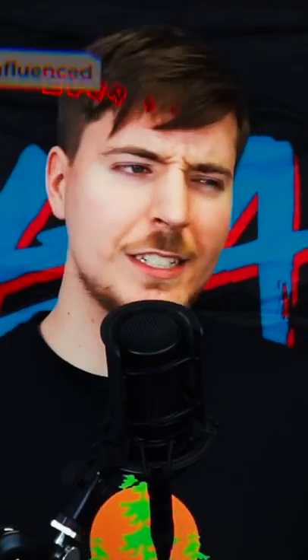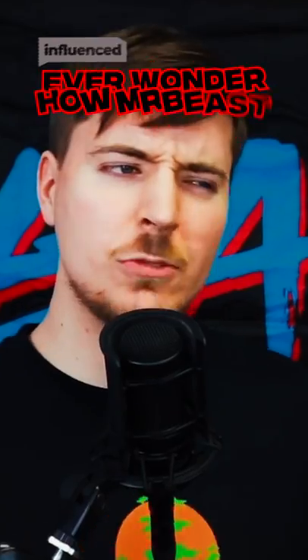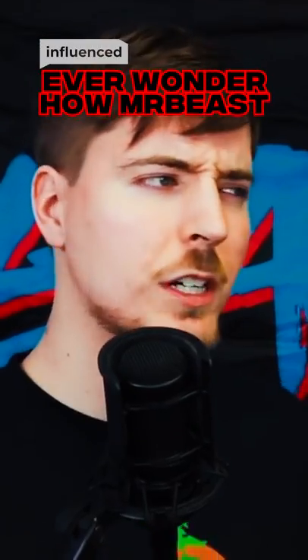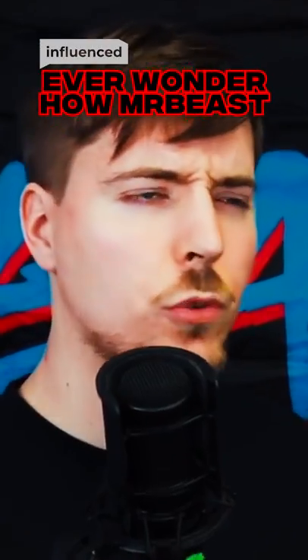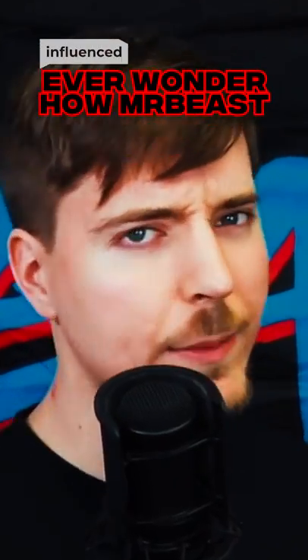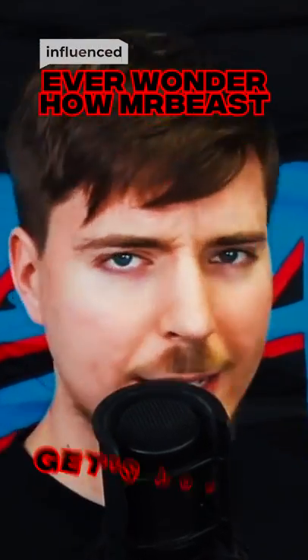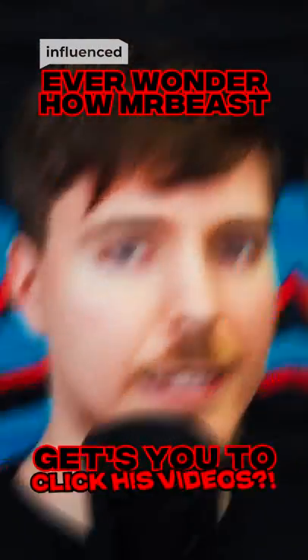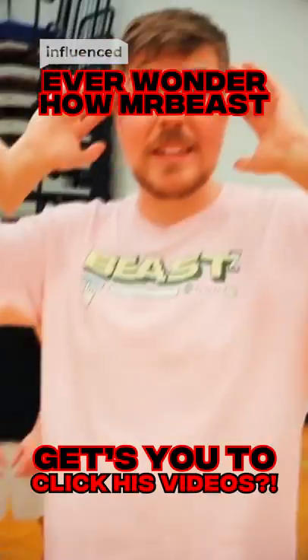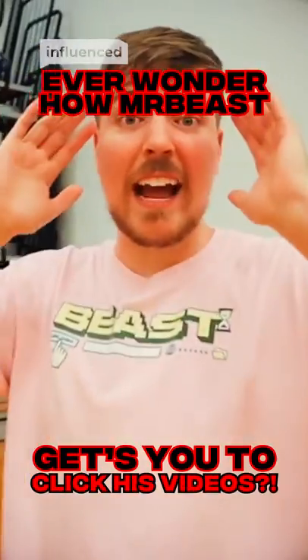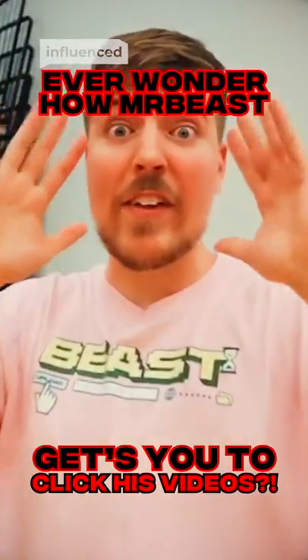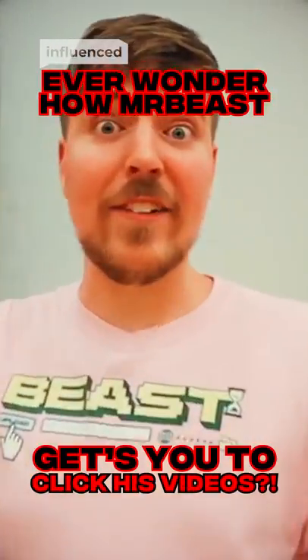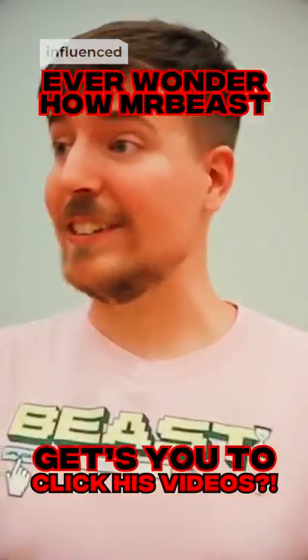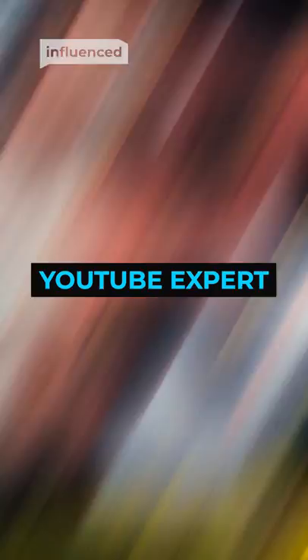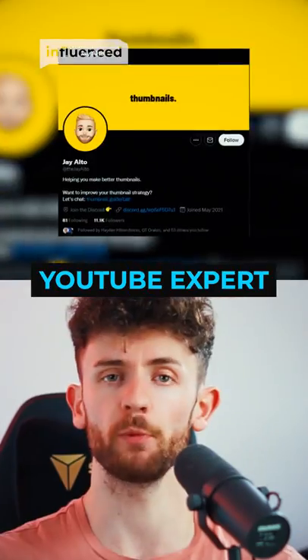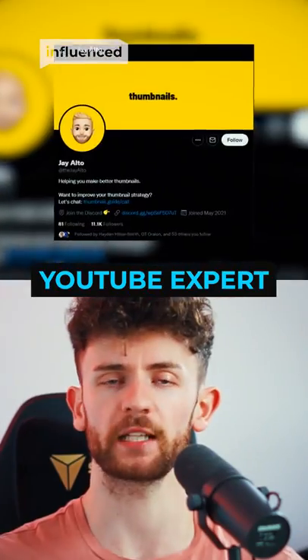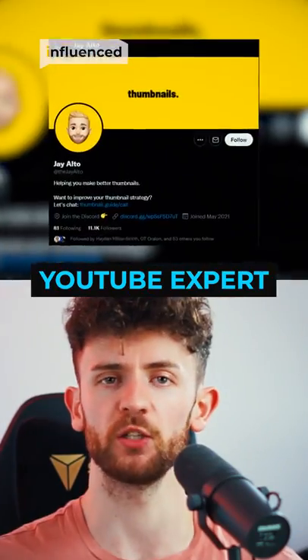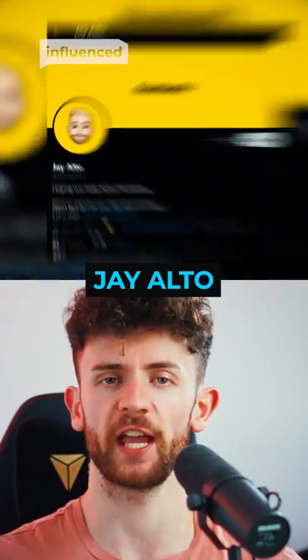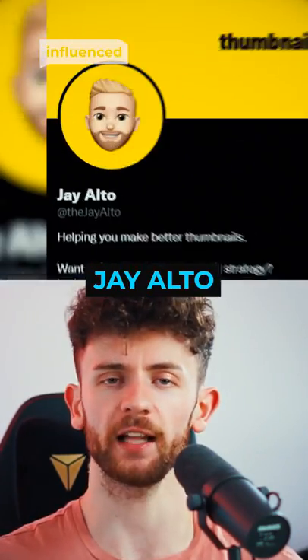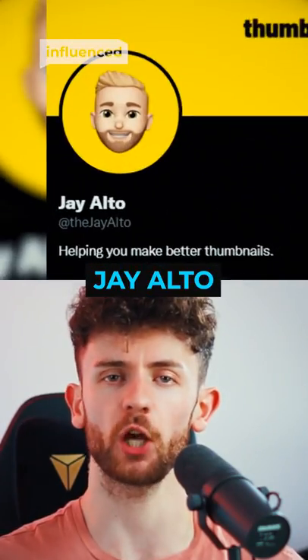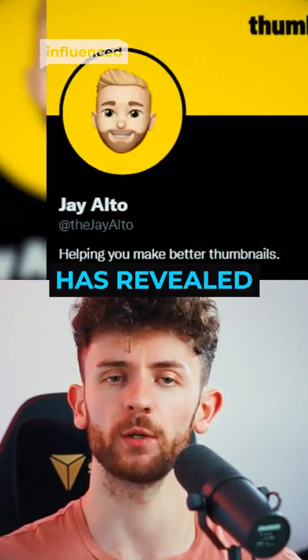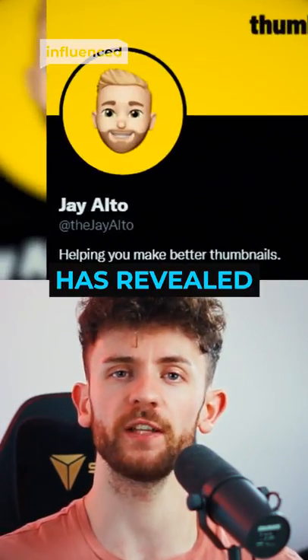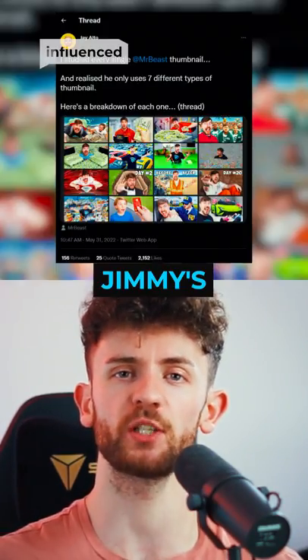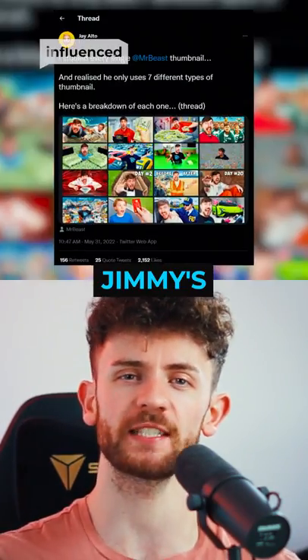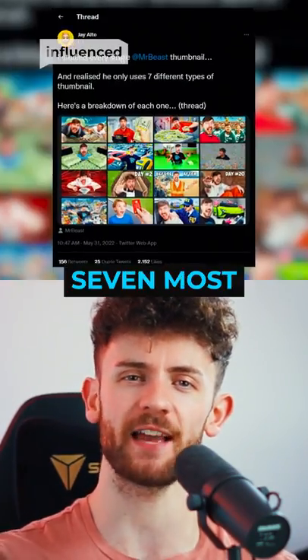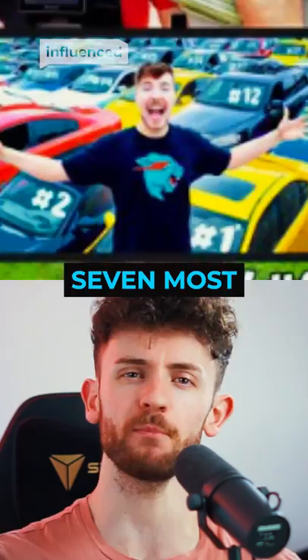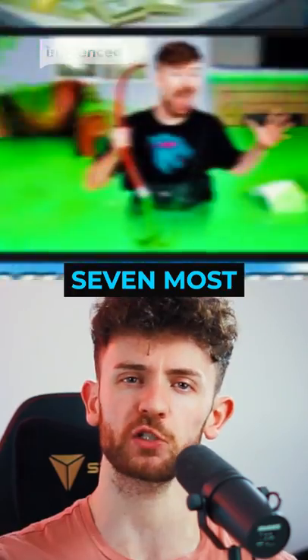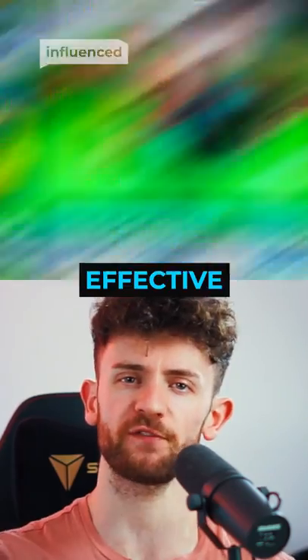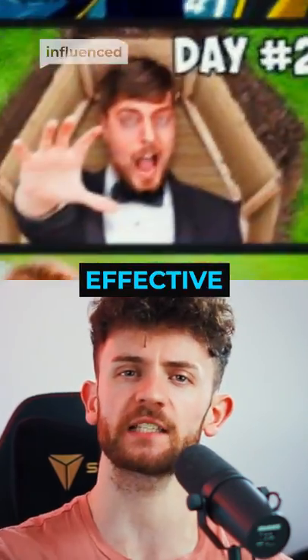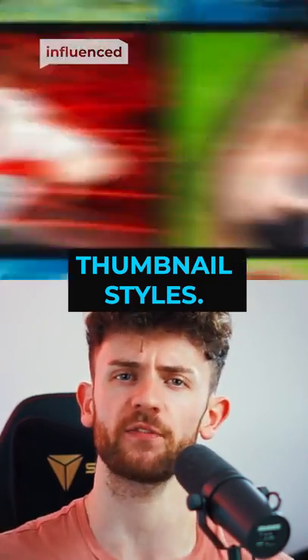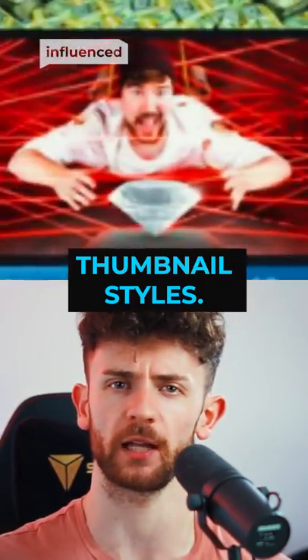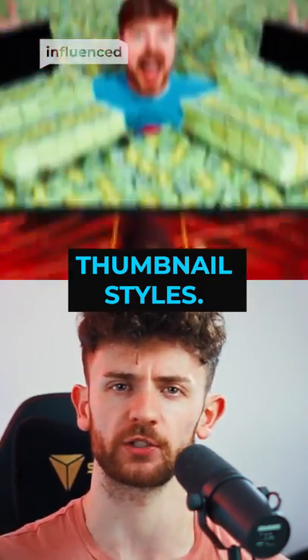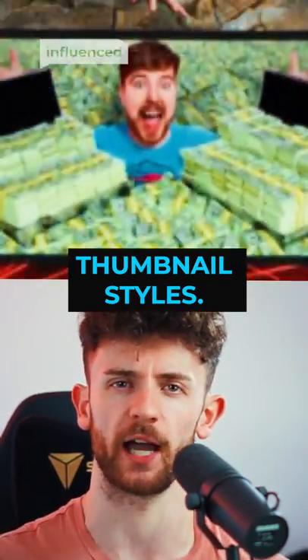Ever wondered how MrBeast gets you to click his videos? YouTube expert Jay Alto has revealed Jimmy's 7 most effective thumbnail styles.